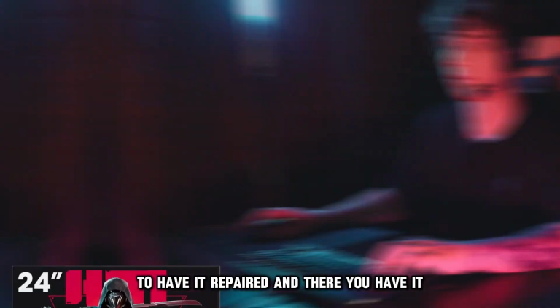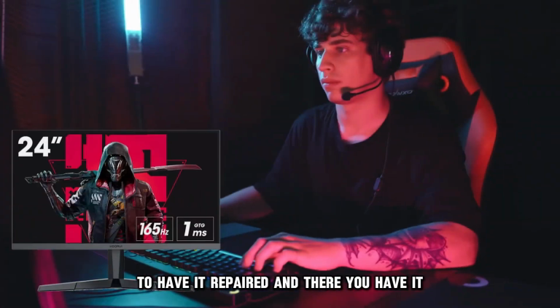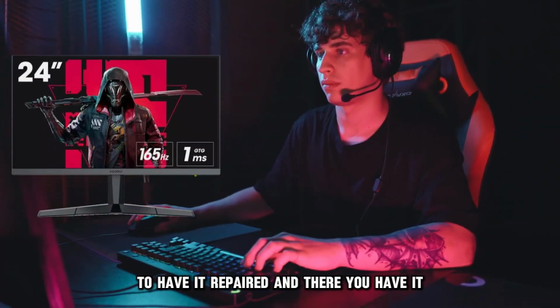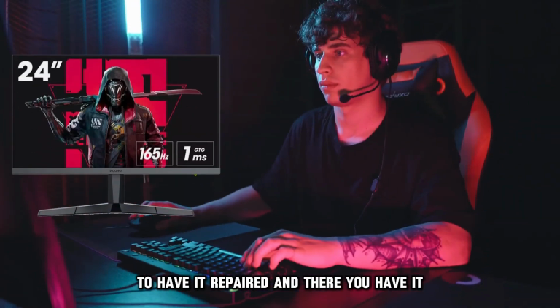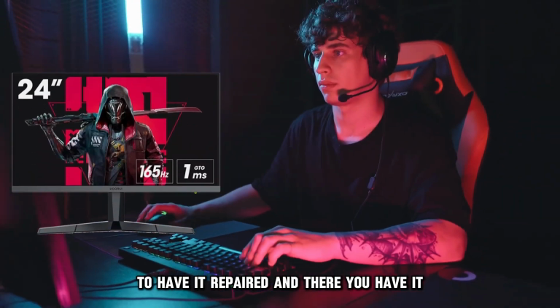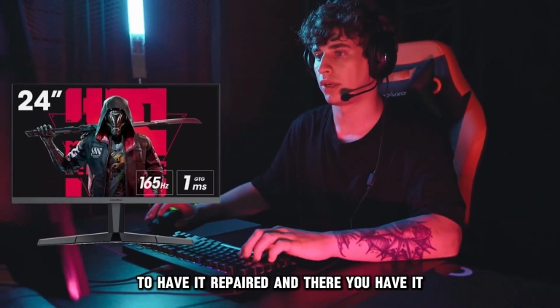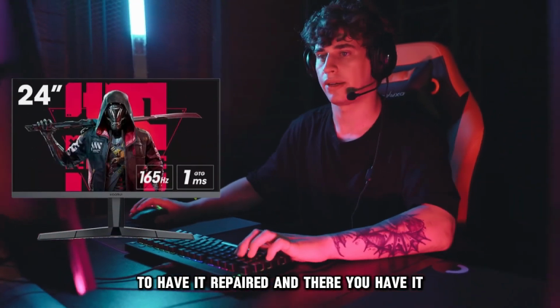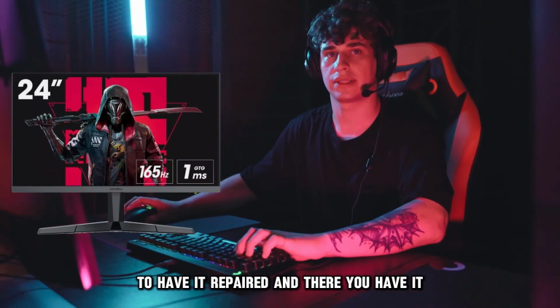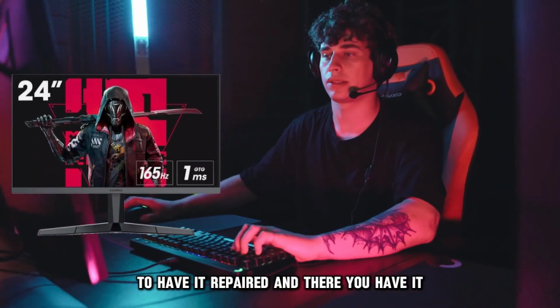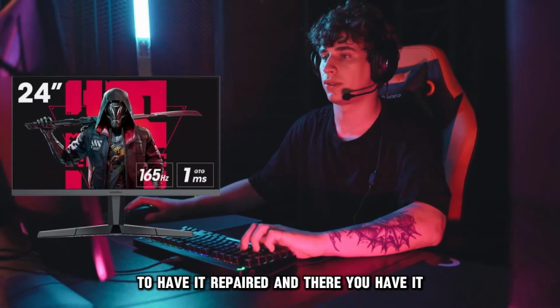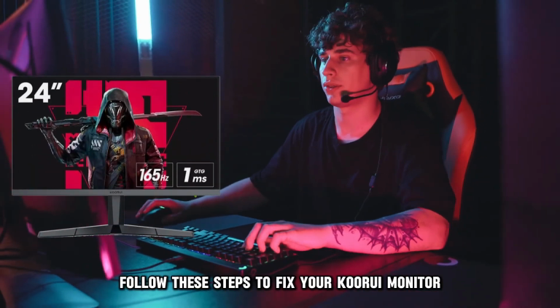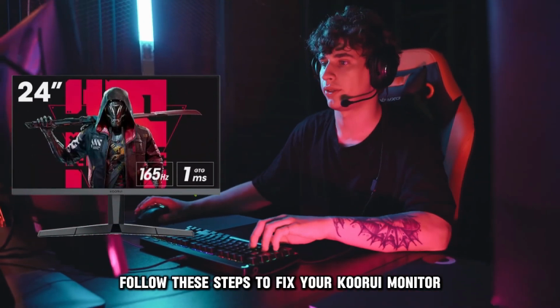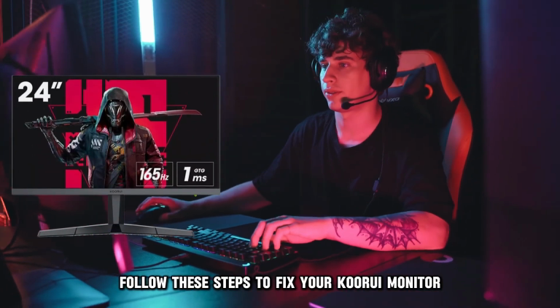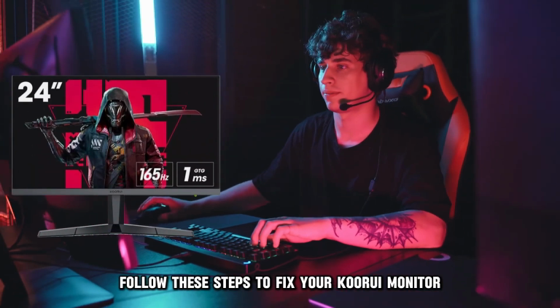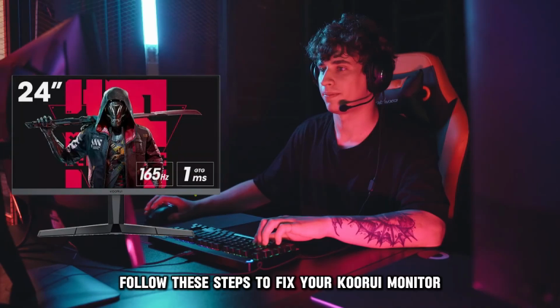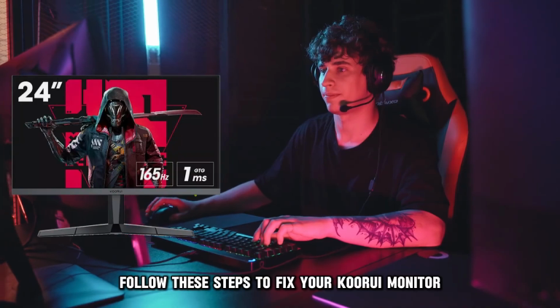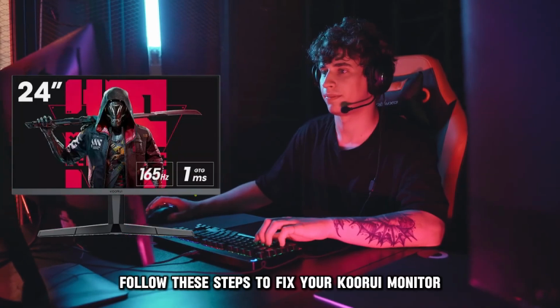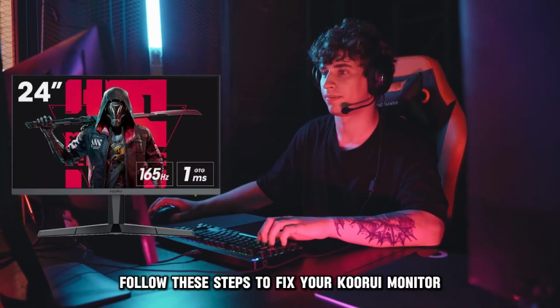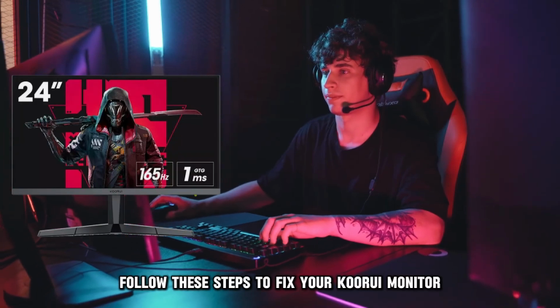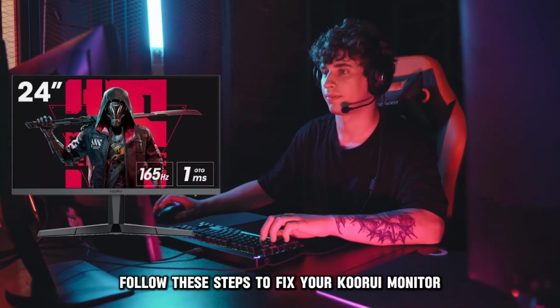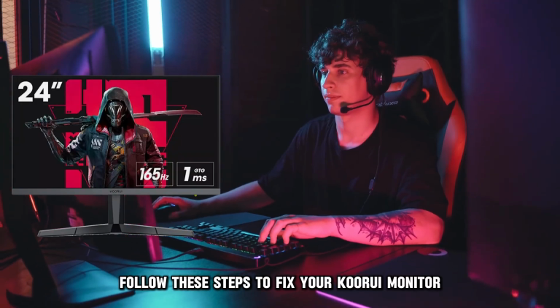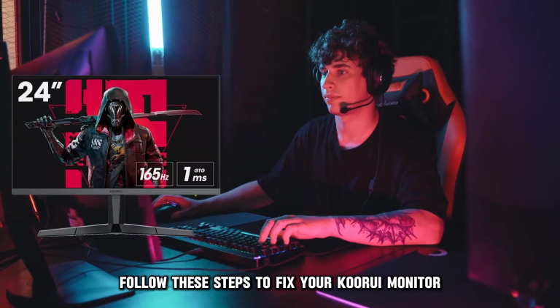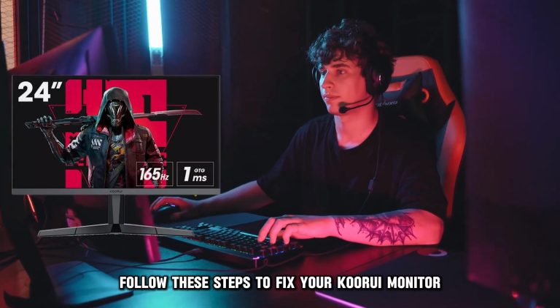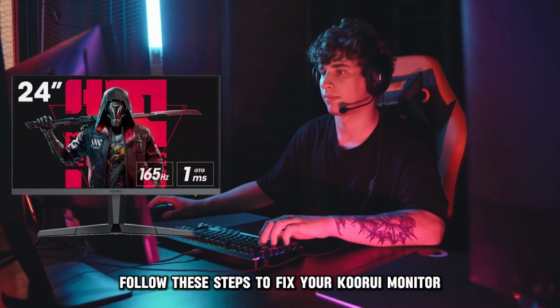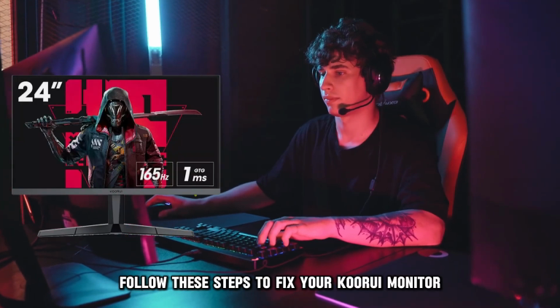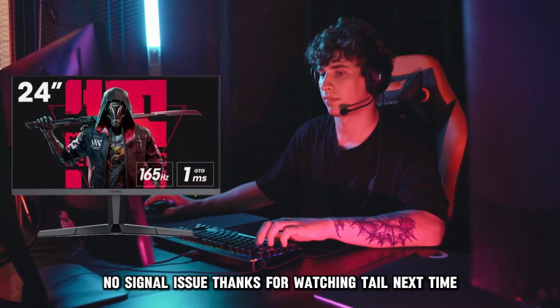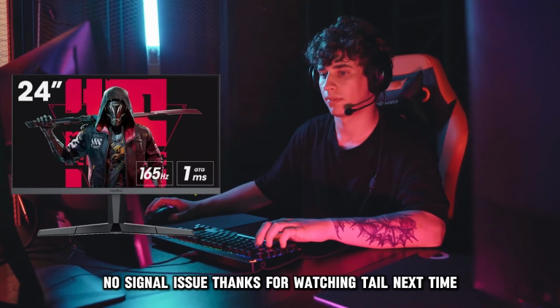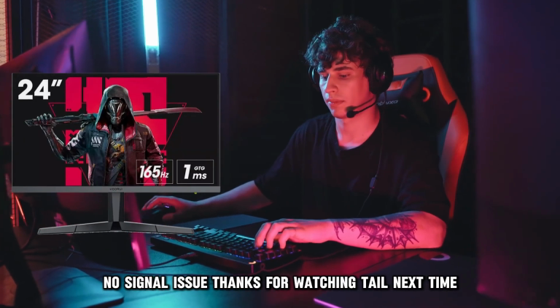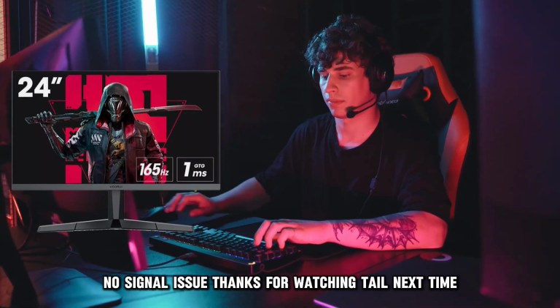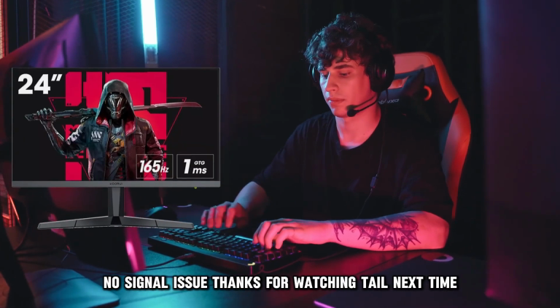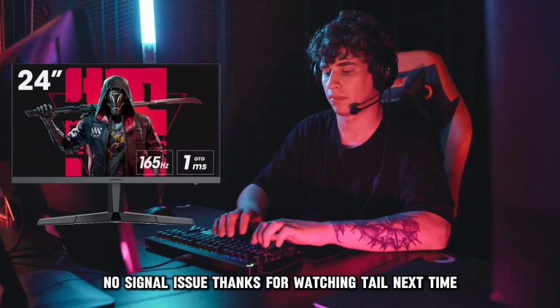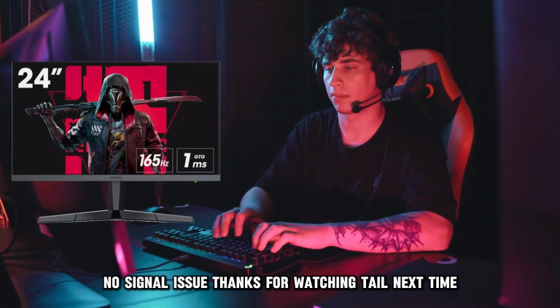And there you have it. Follow these steps to fix your Kuri monitor no signal issue.